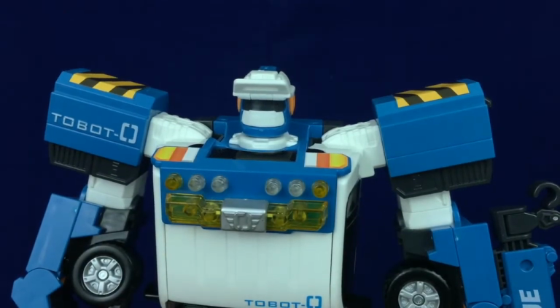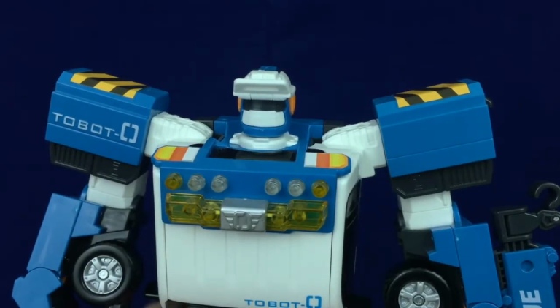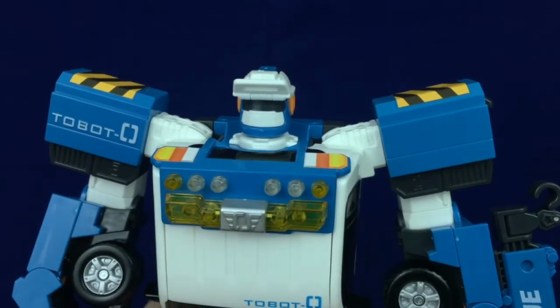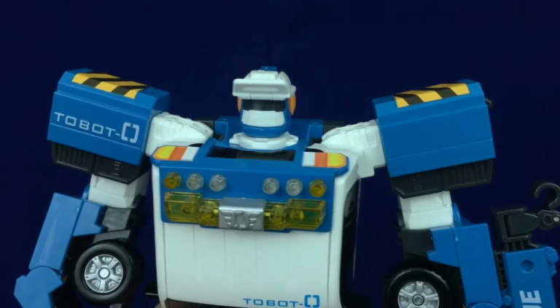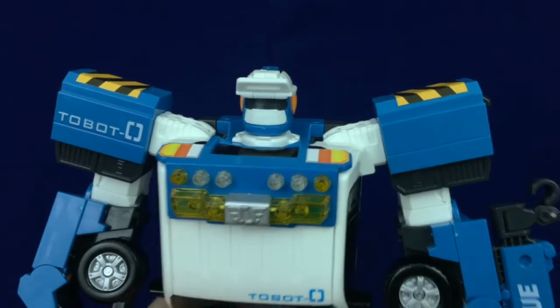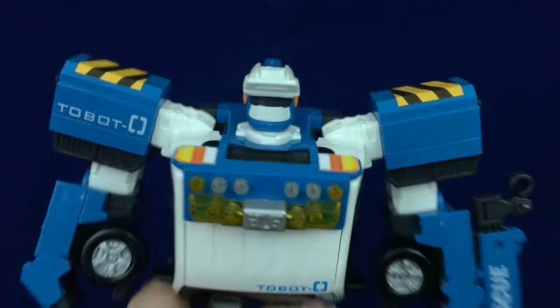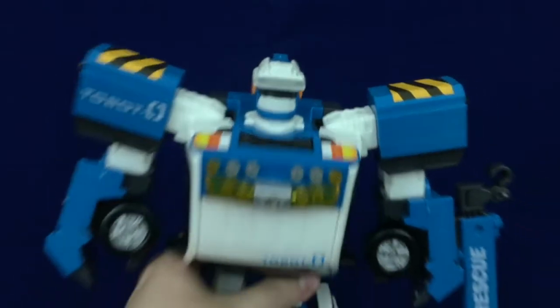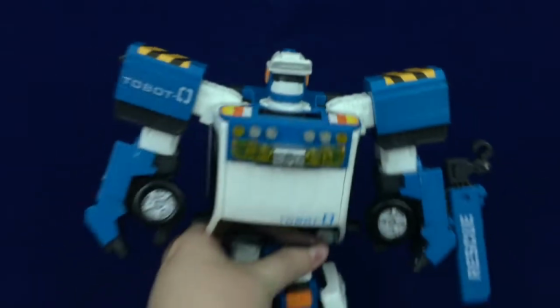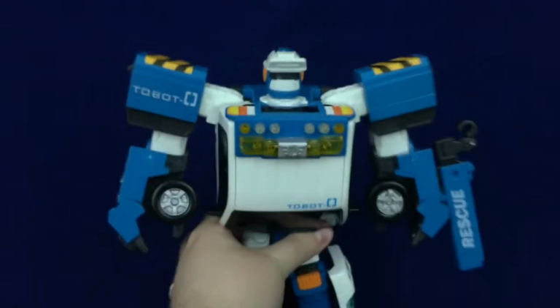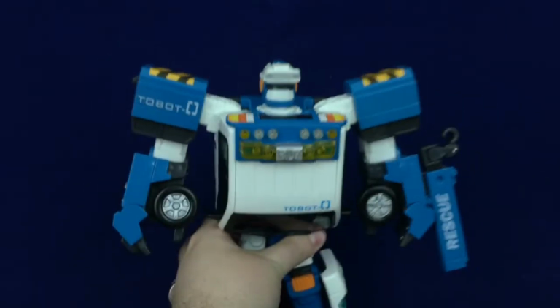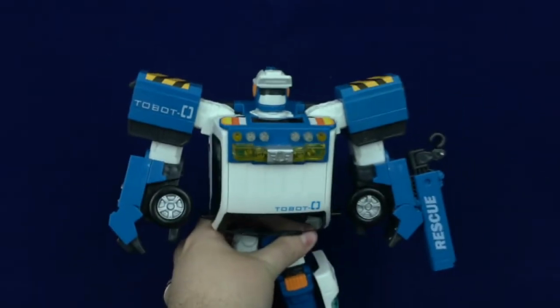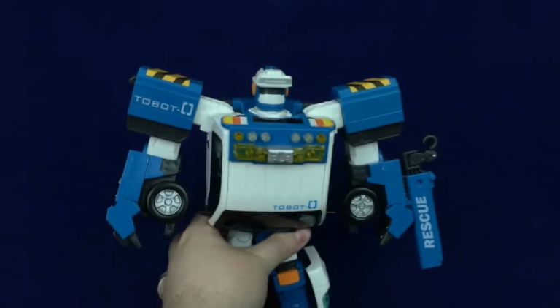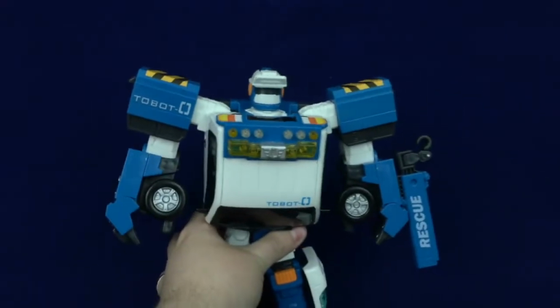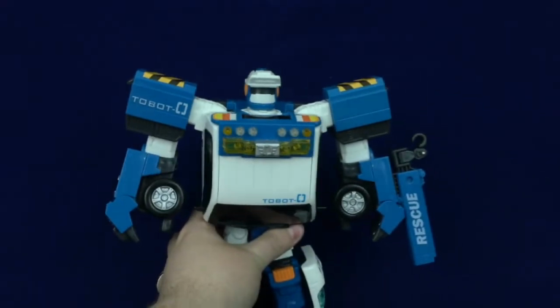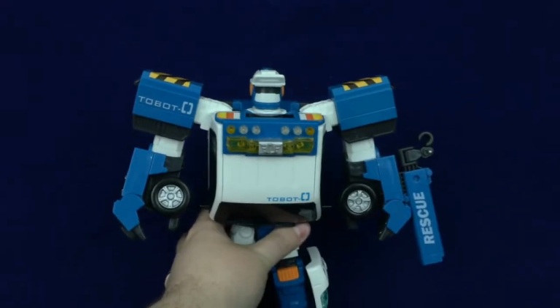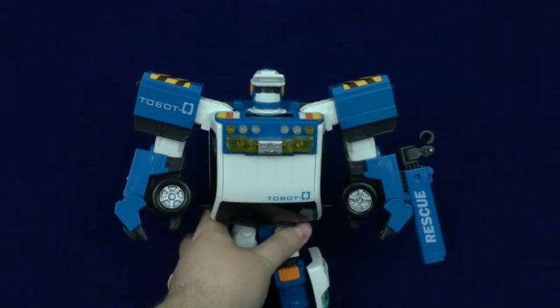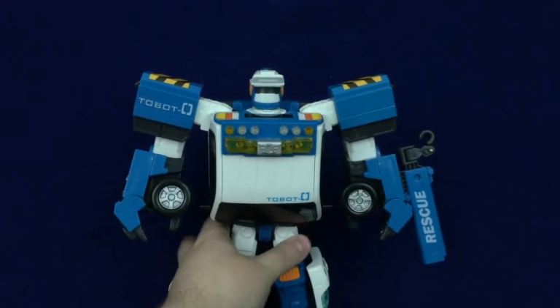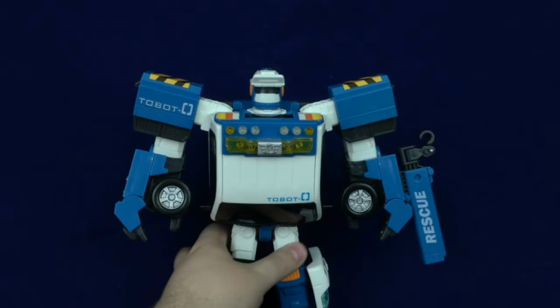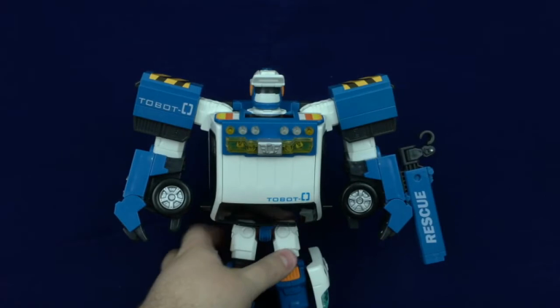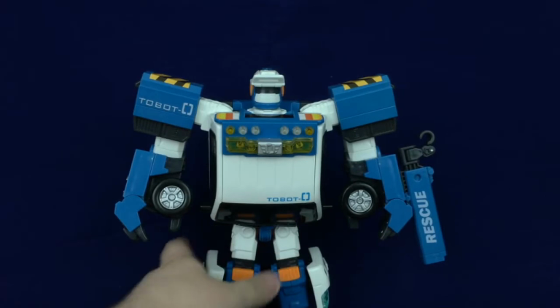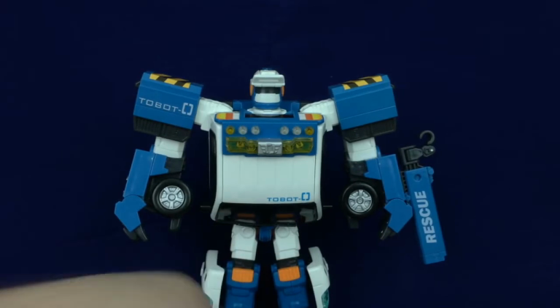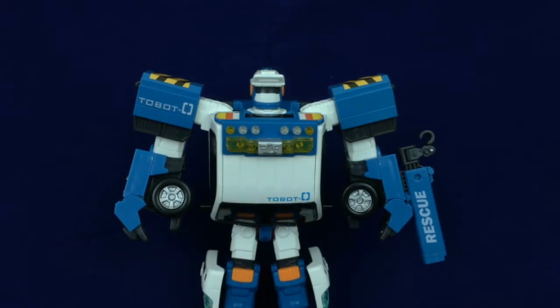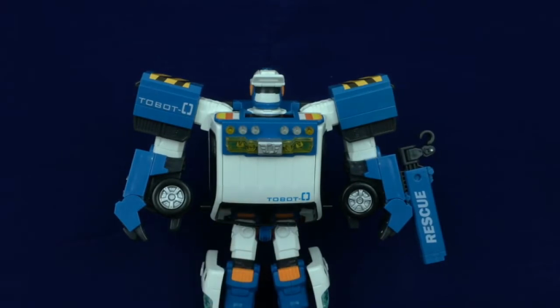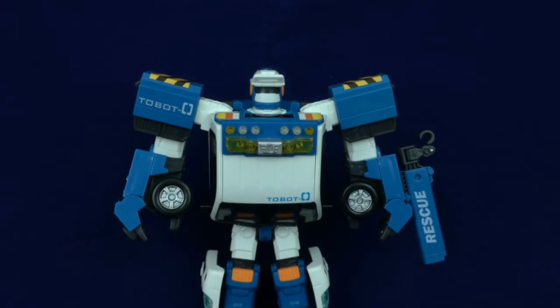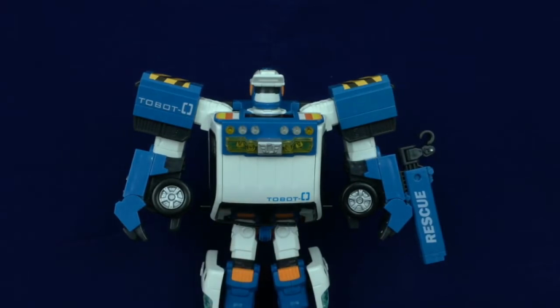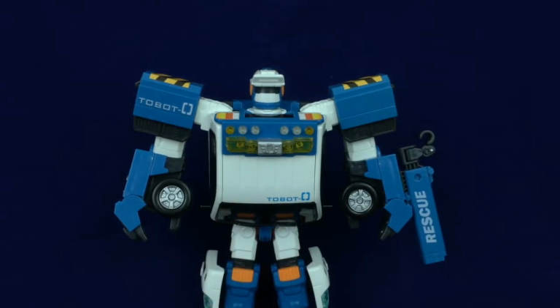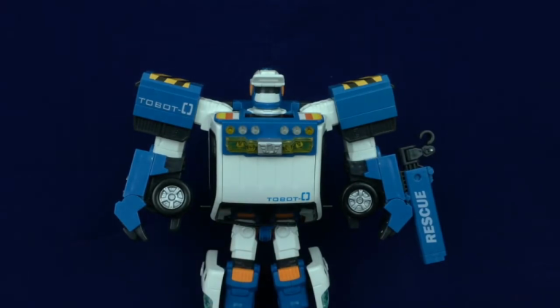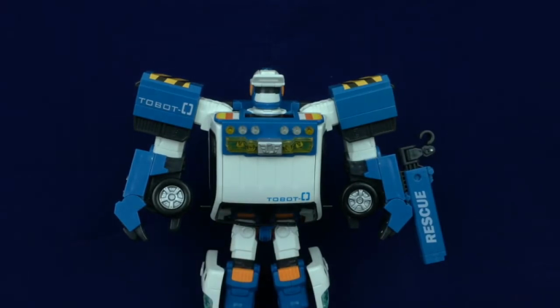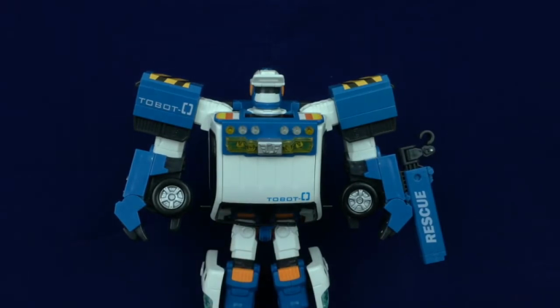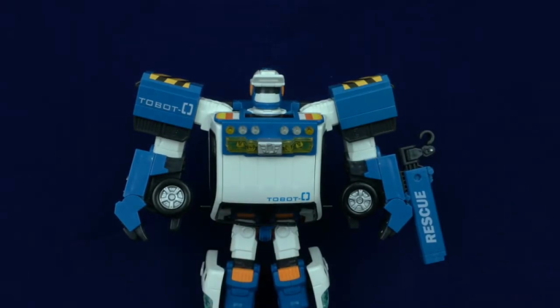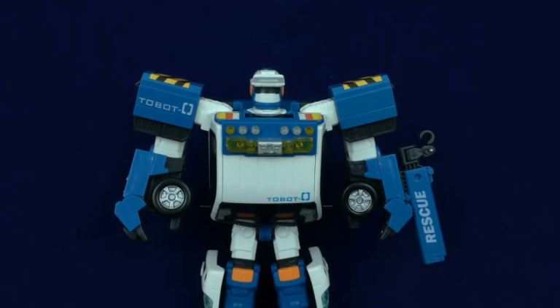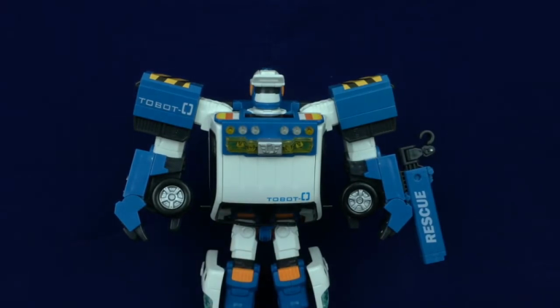Lastly for the head: rotate it around. You could leave it like this, which gives him kind of a welder's mask look, or flip it up for a sort of baseball cap look — and I love that. And that, my friends, is Tobot Zero in his robot mode.